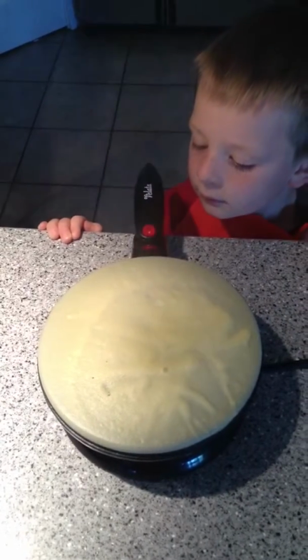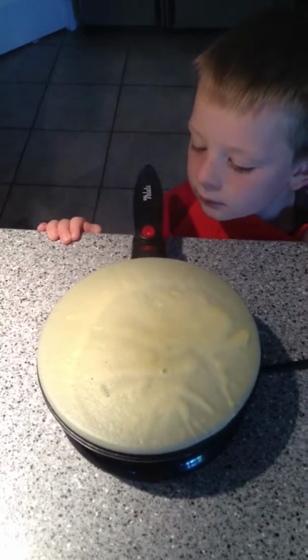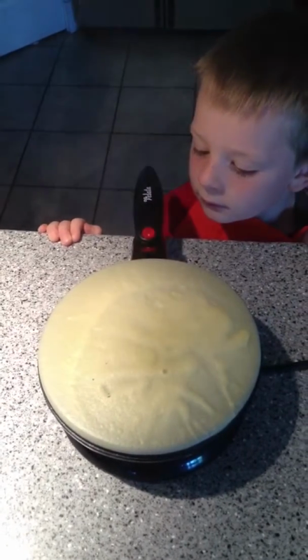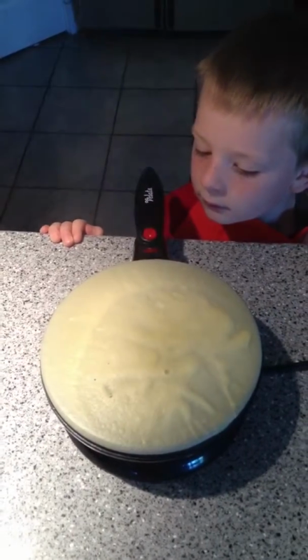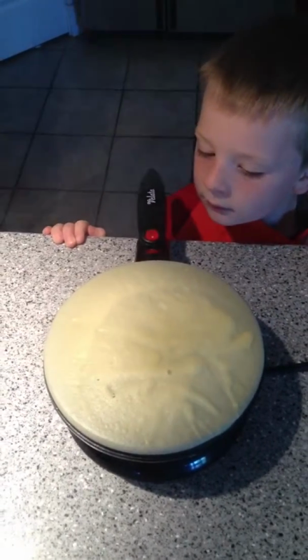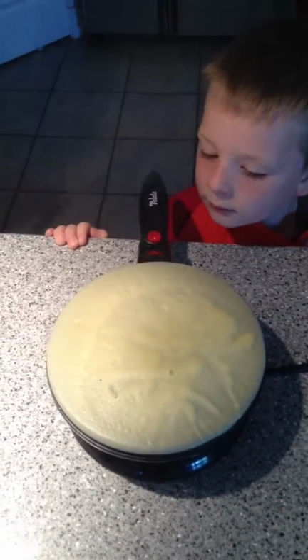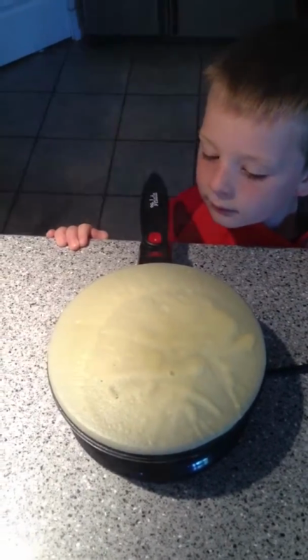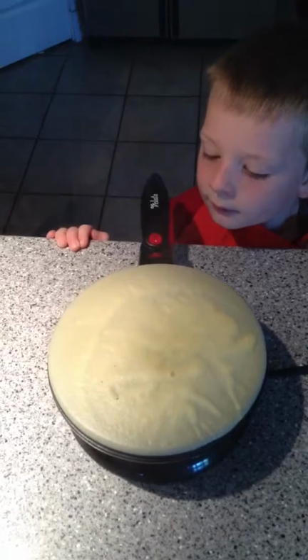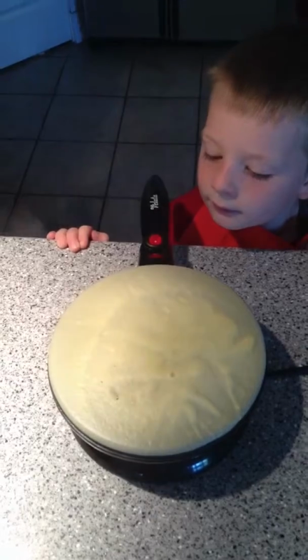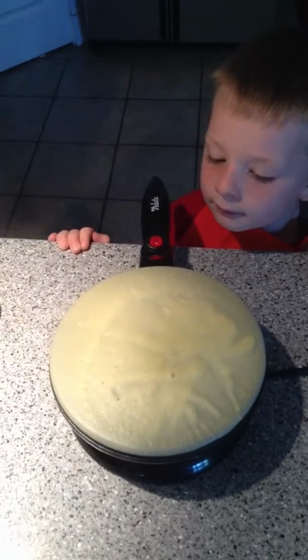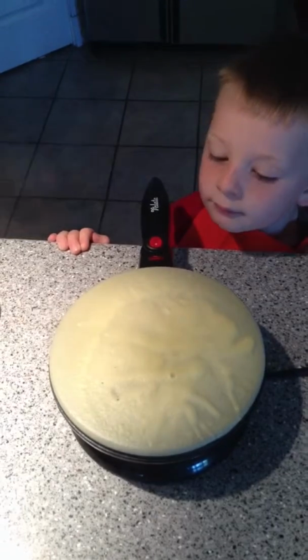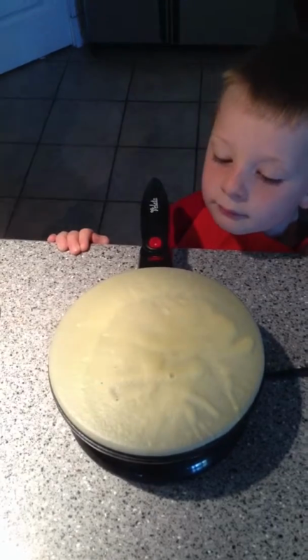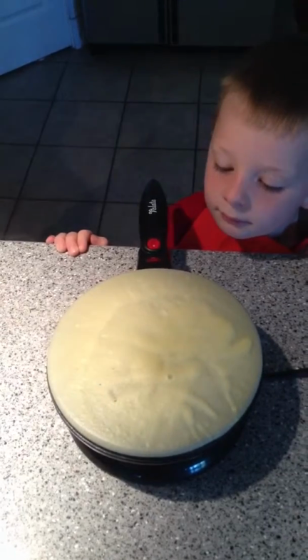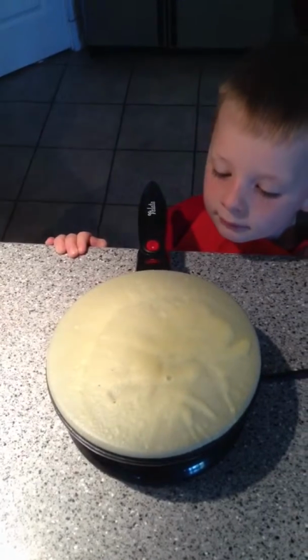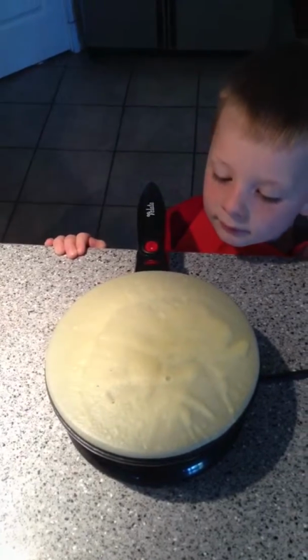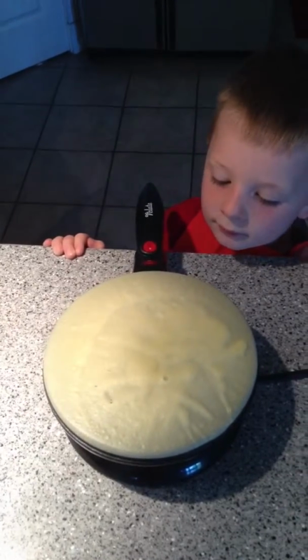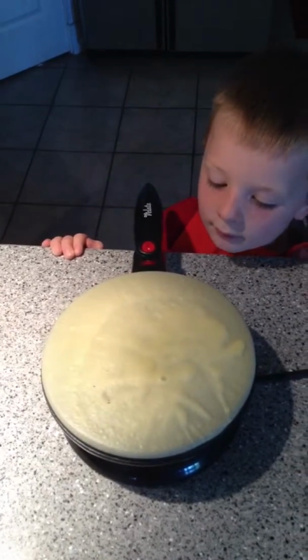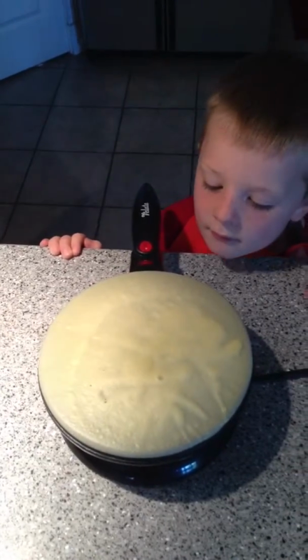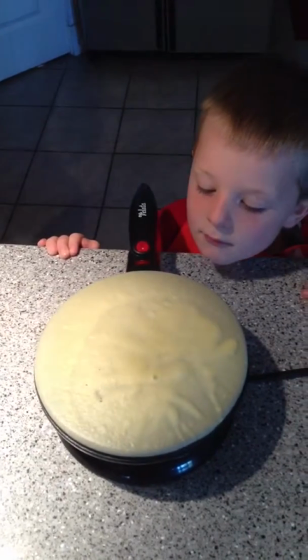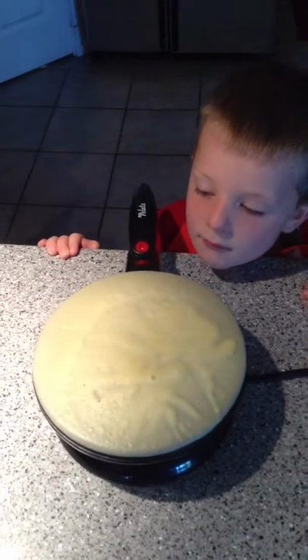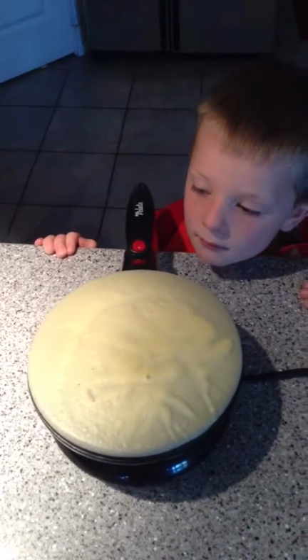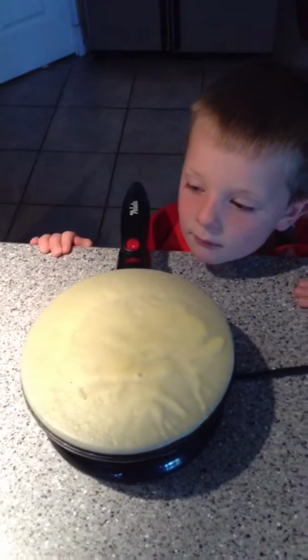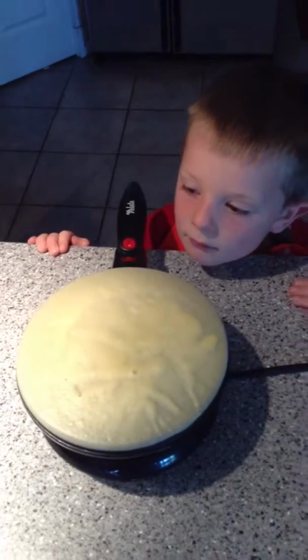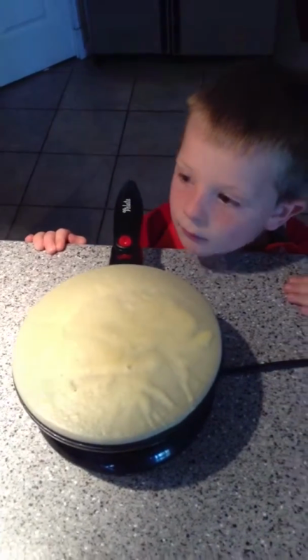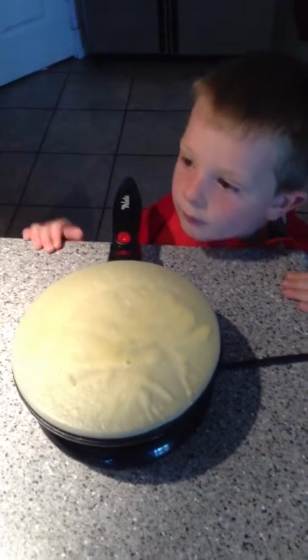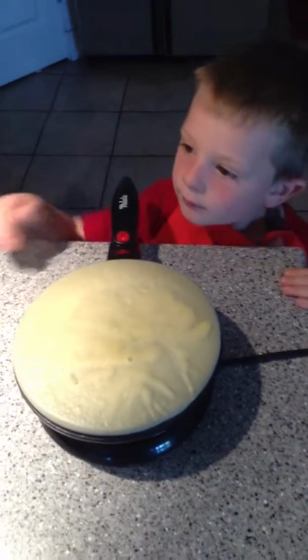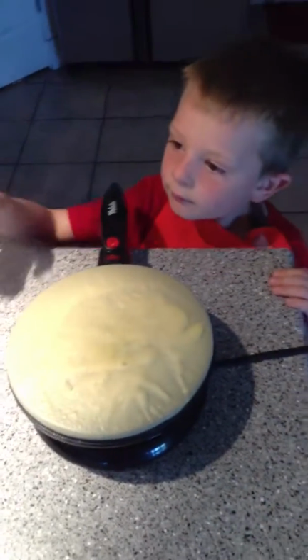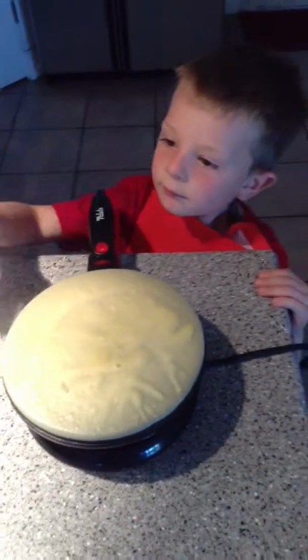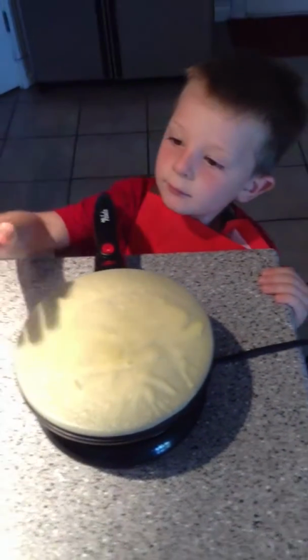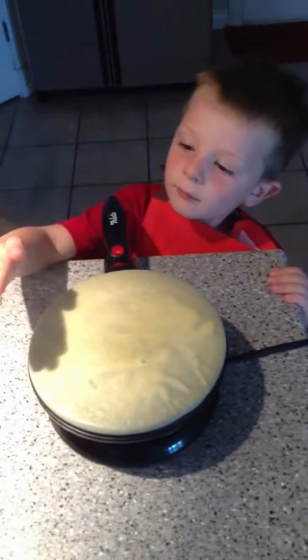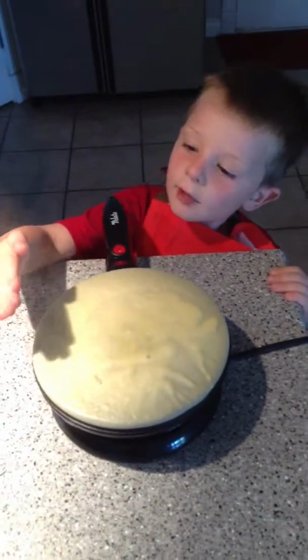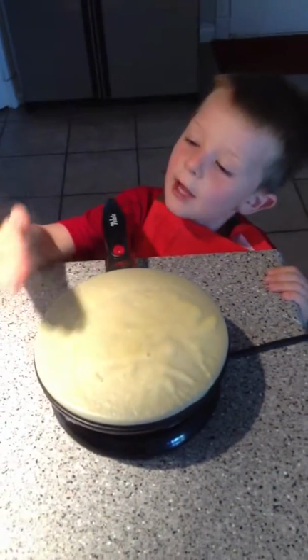Ty, are they yummy crepes? Can you say hi? Hi.